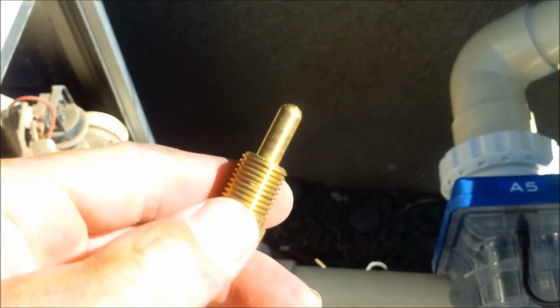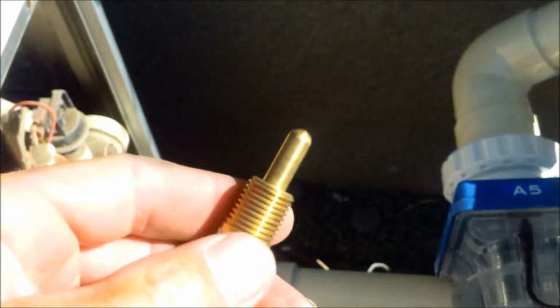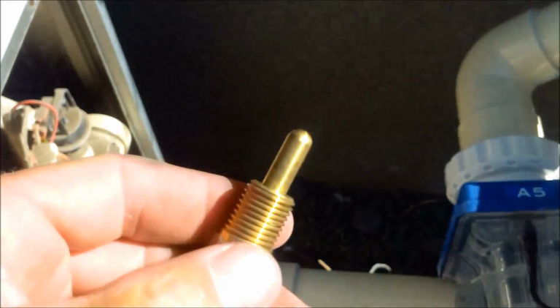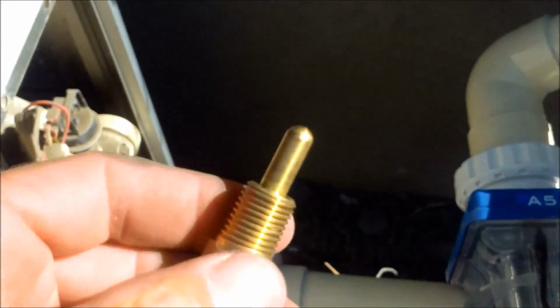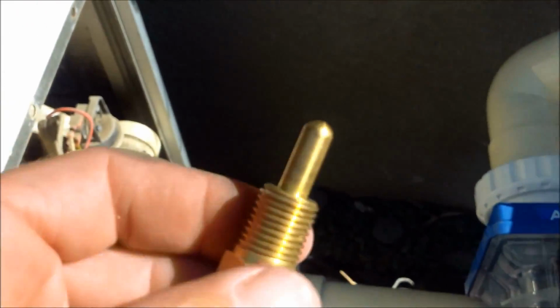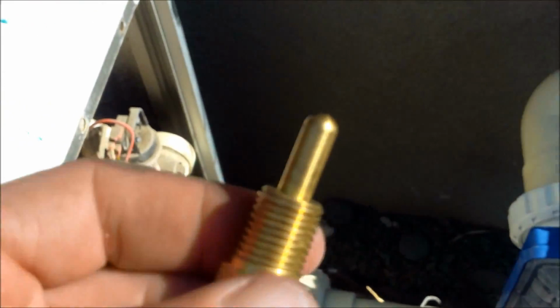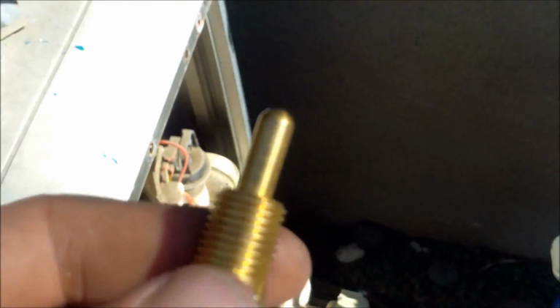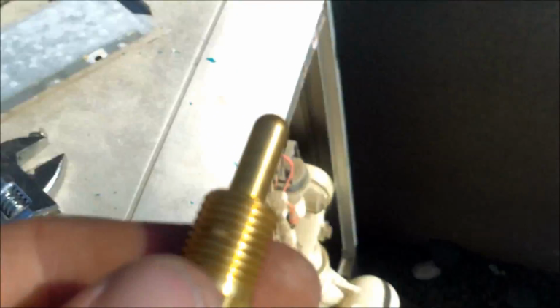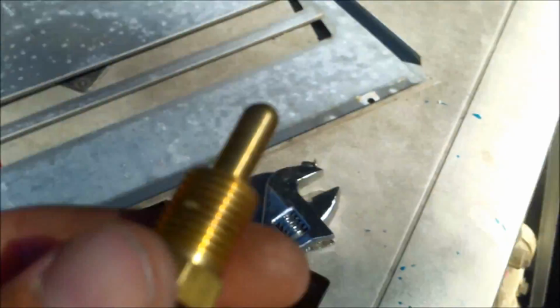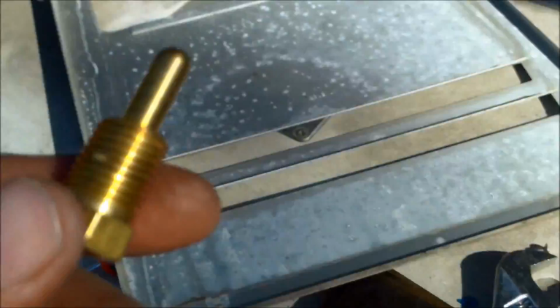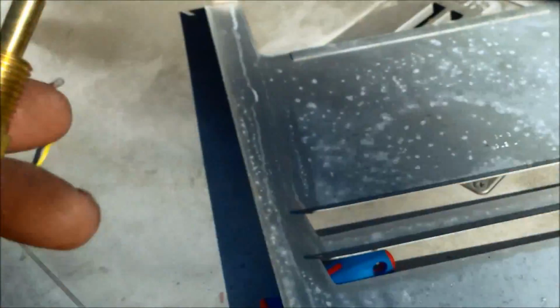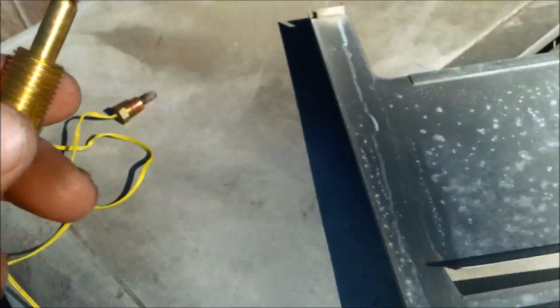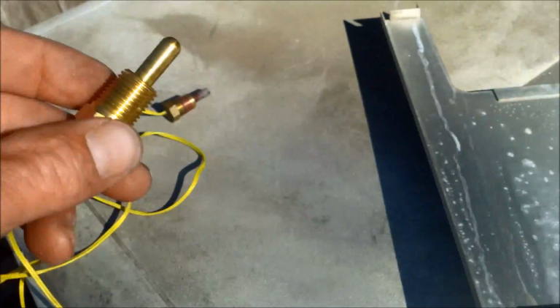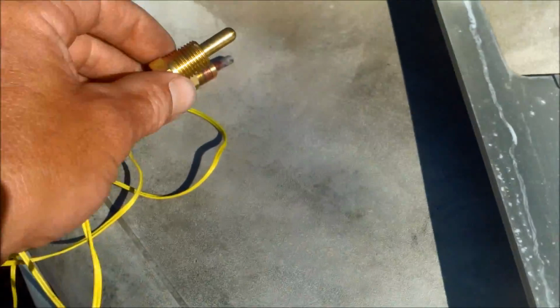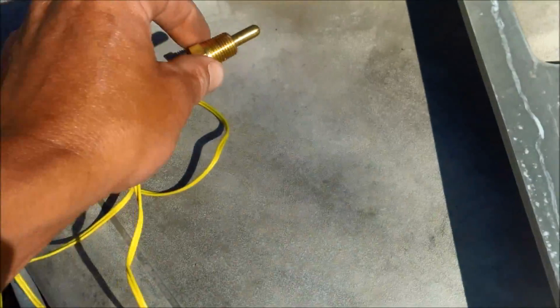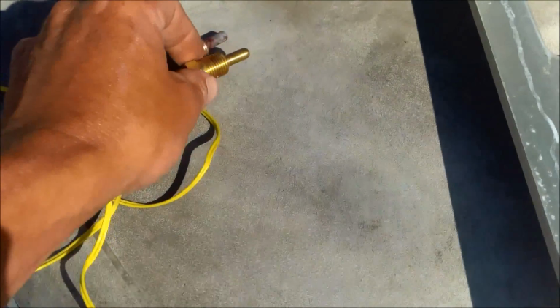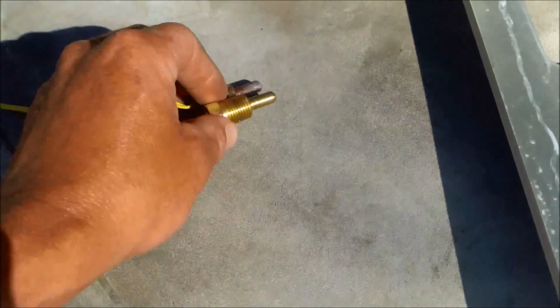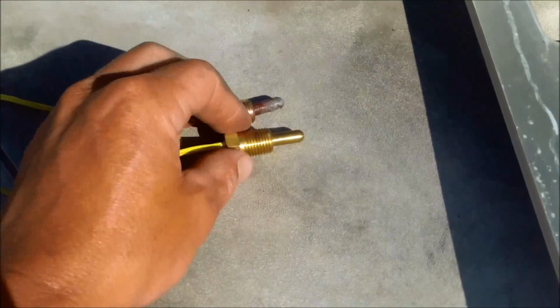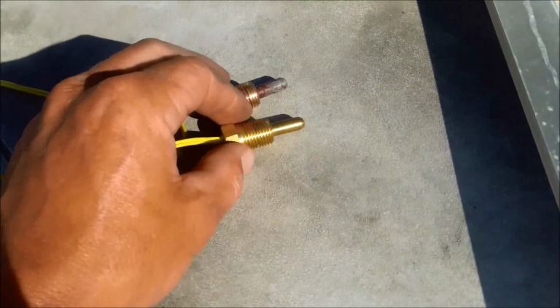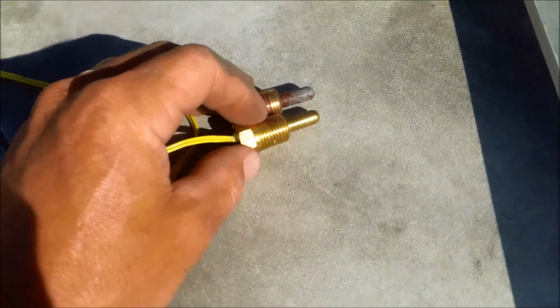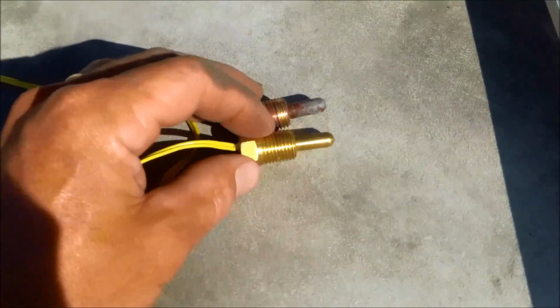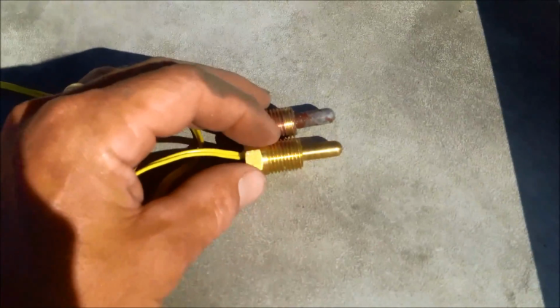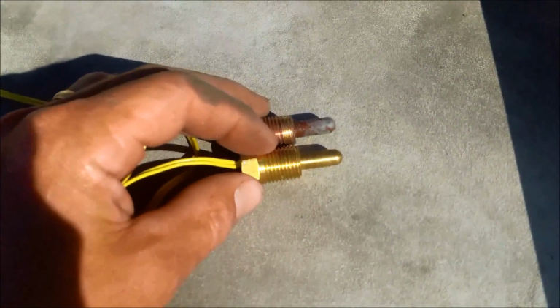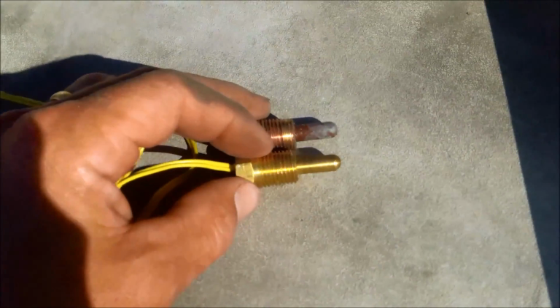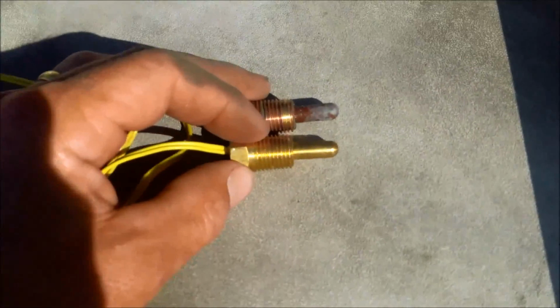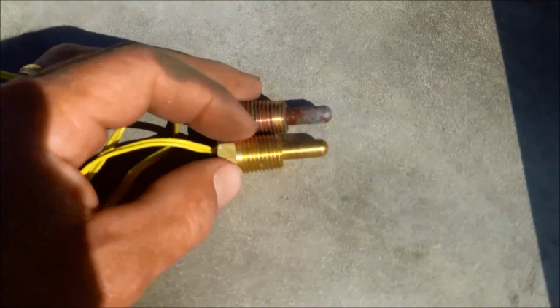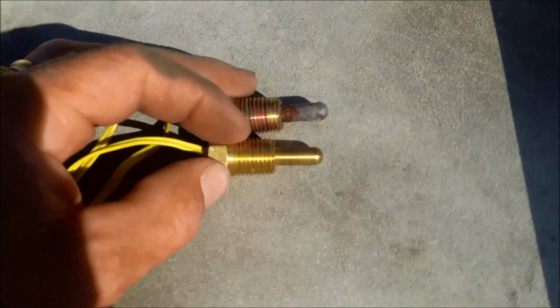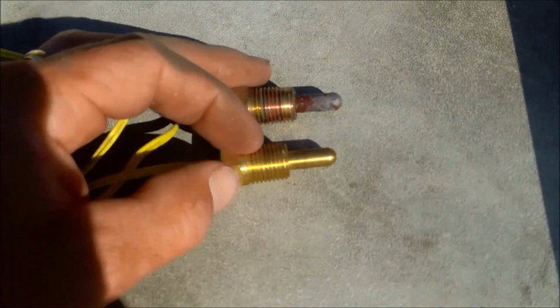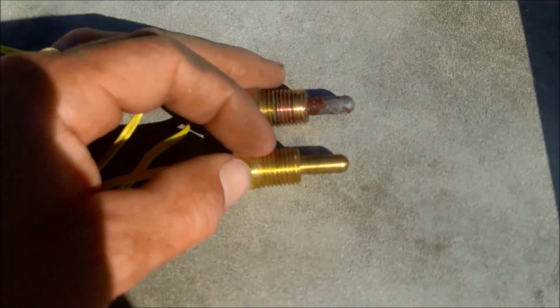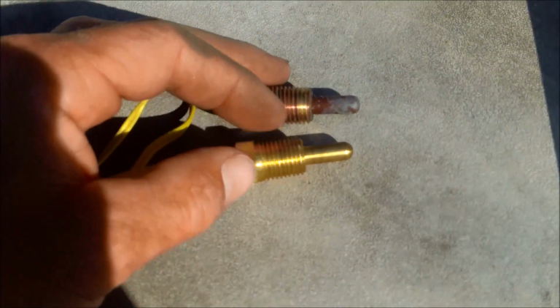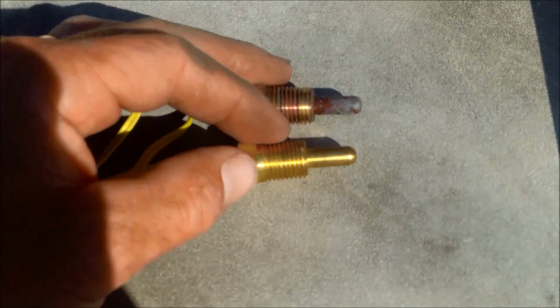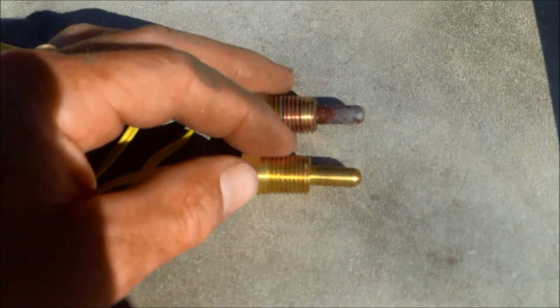Here's a new one — you can see a big difference in the sensor. They get old over time and they wear out.